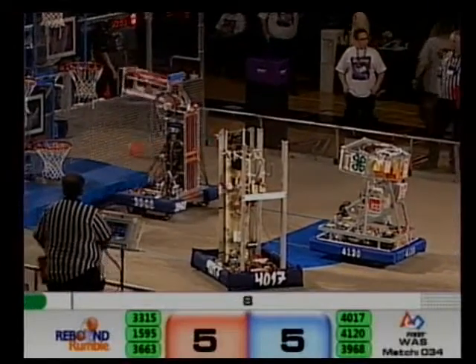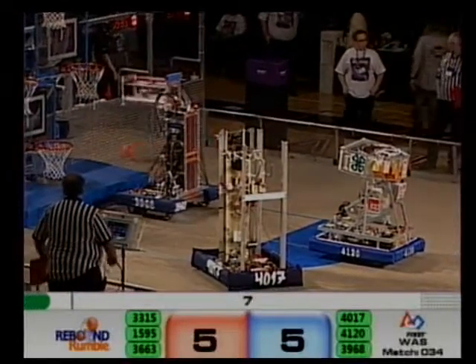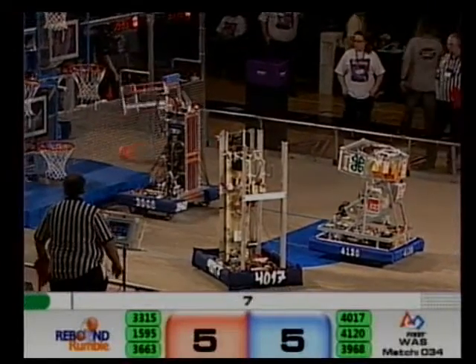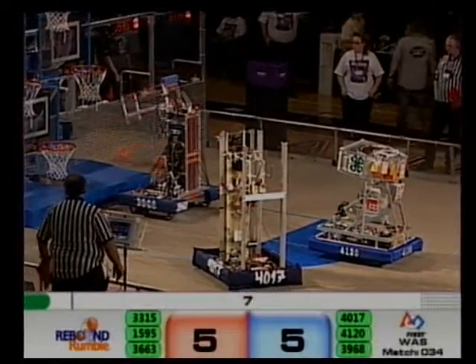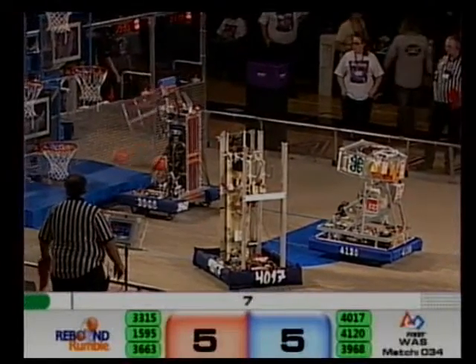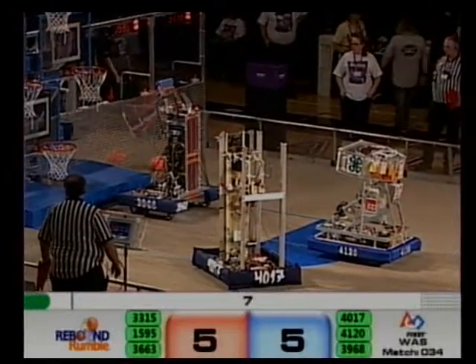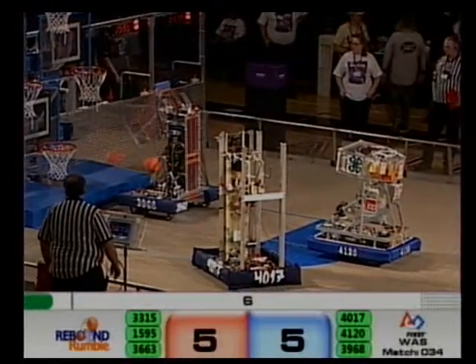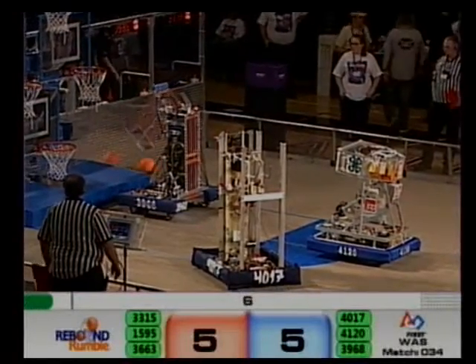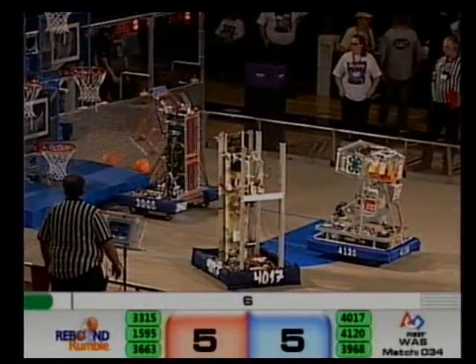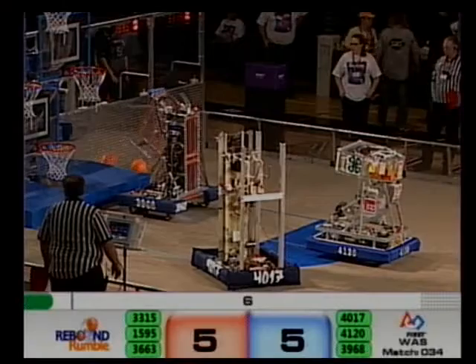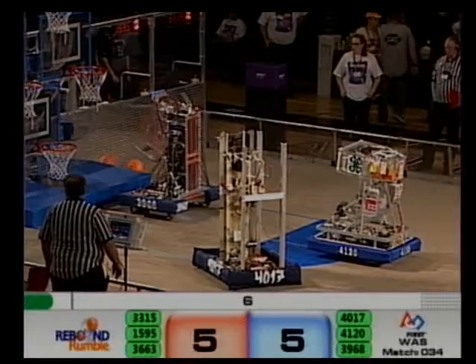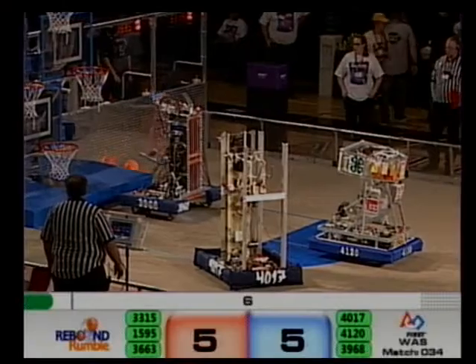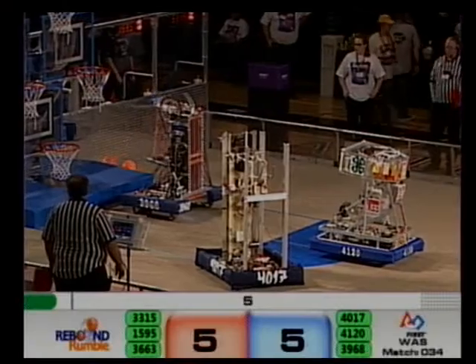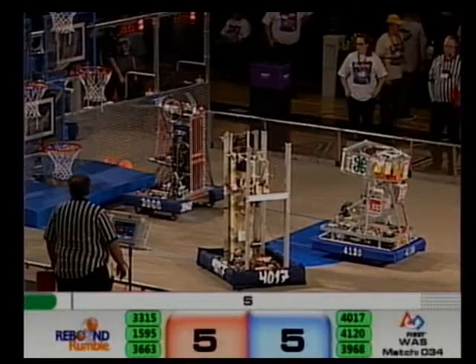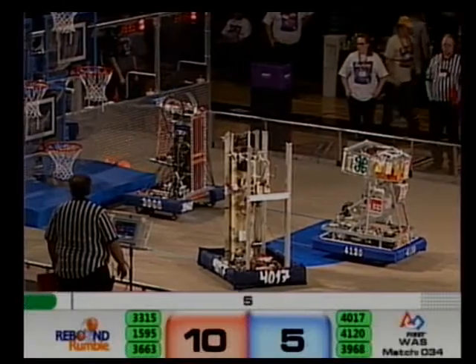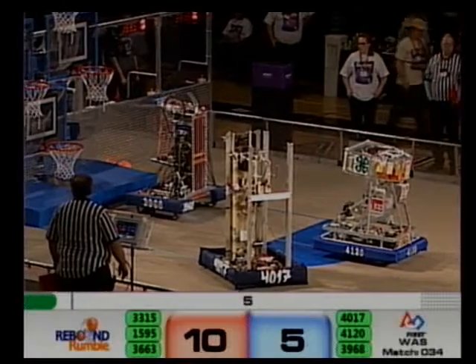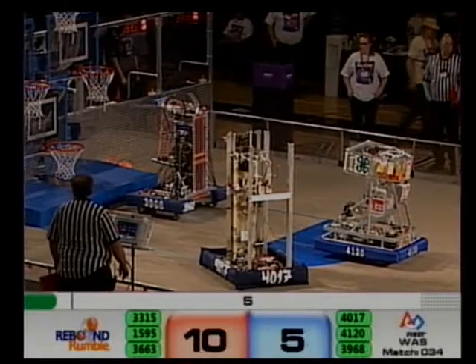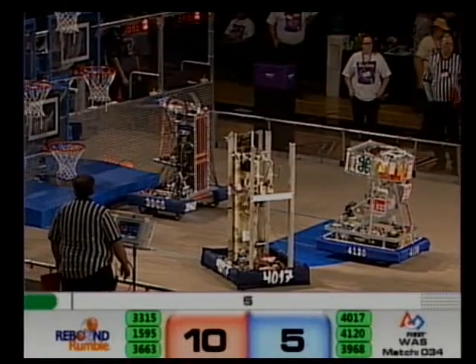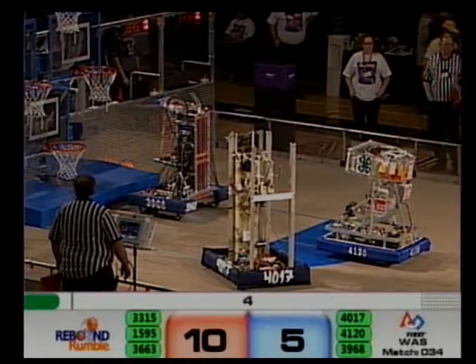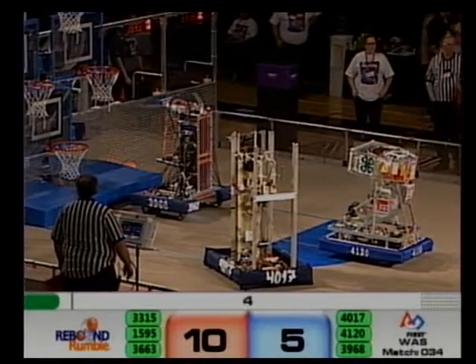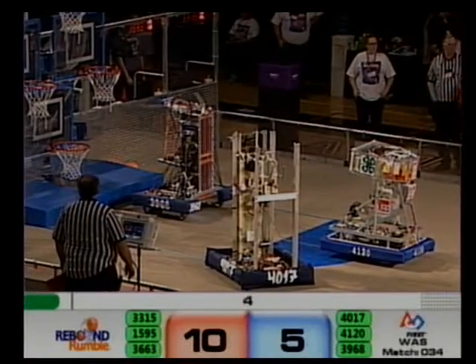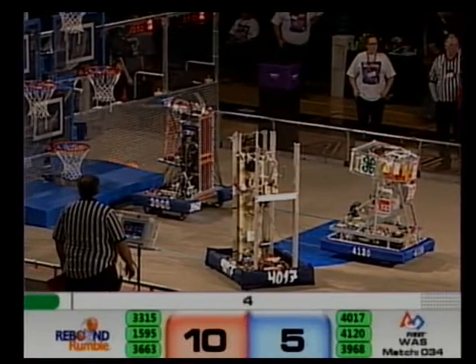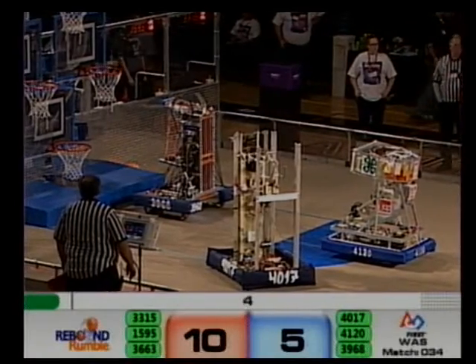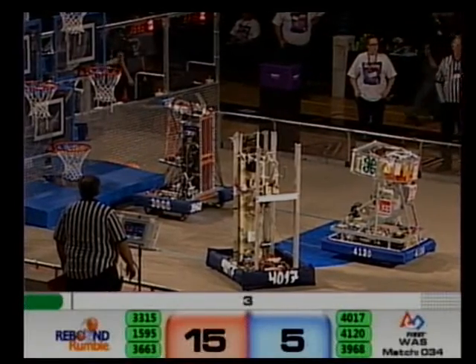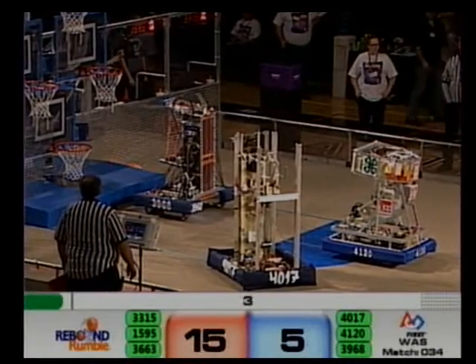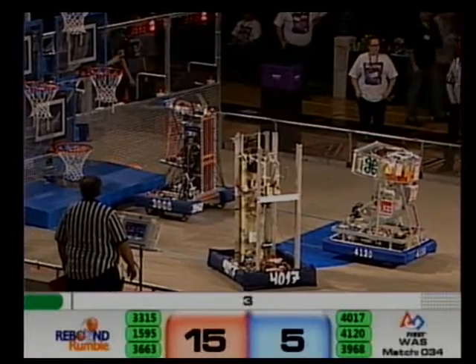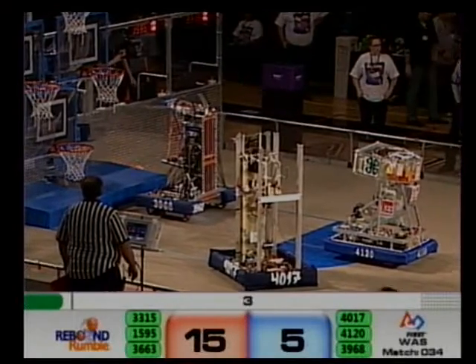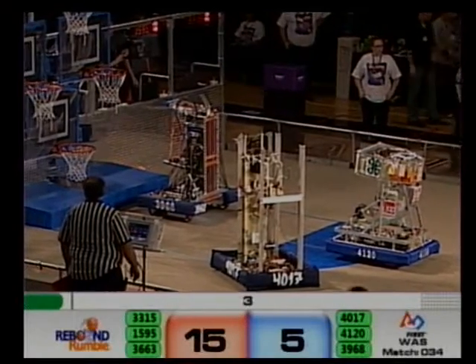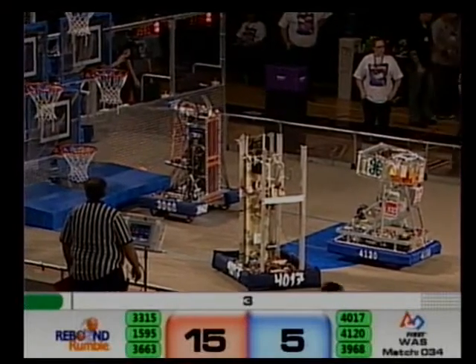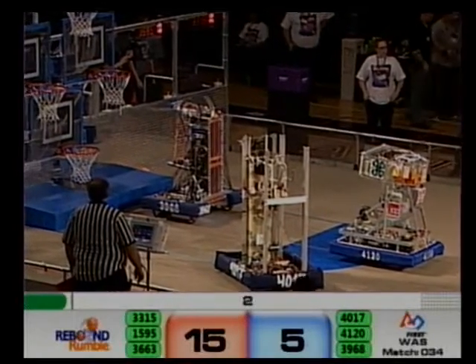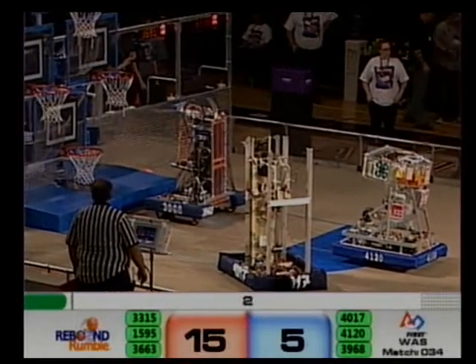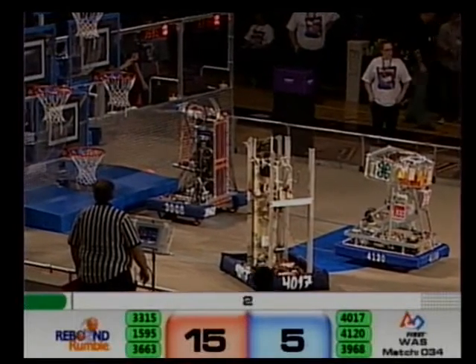Higher Voltage, 3968, clearing out the basketballs from their inventory, gets them on the board for Blue.